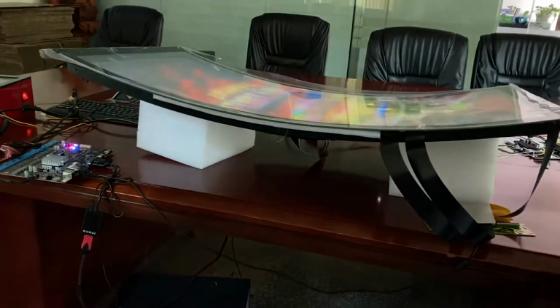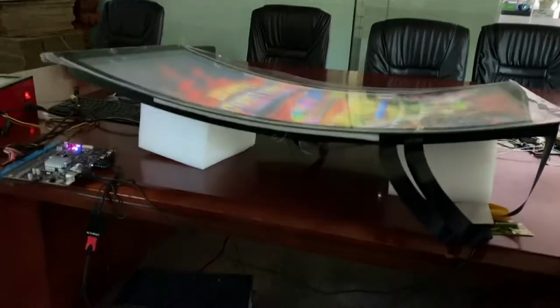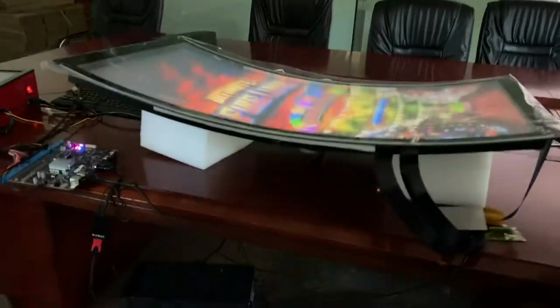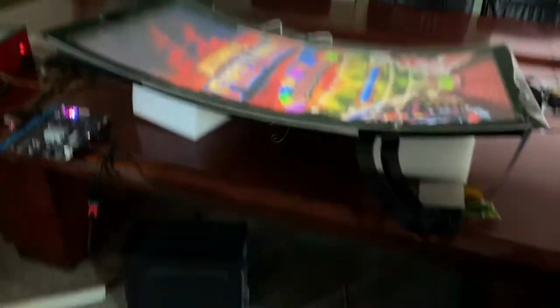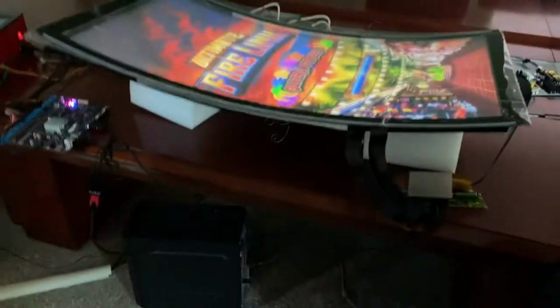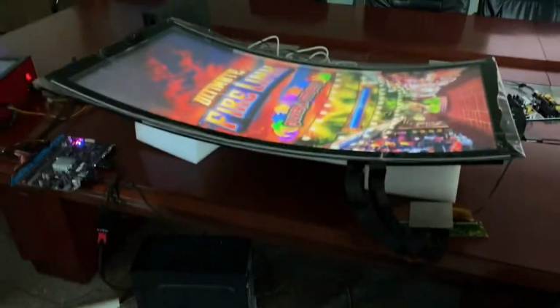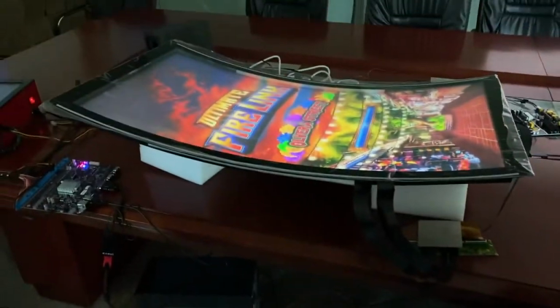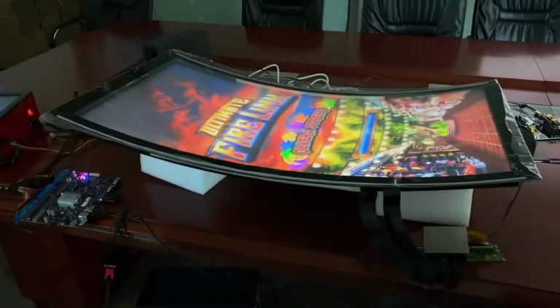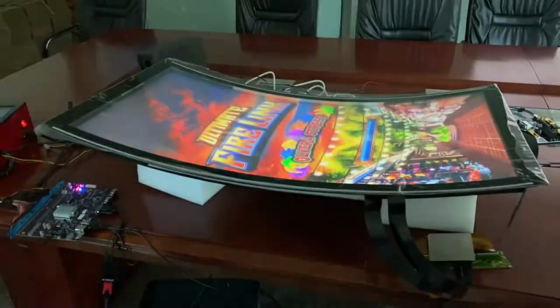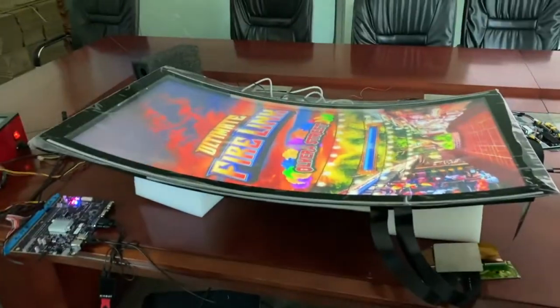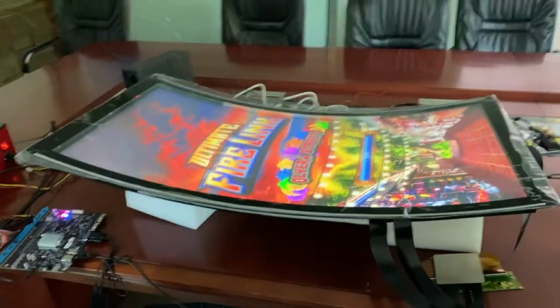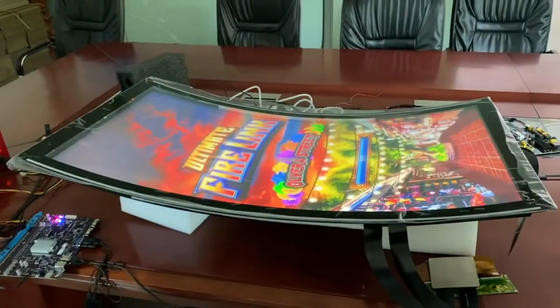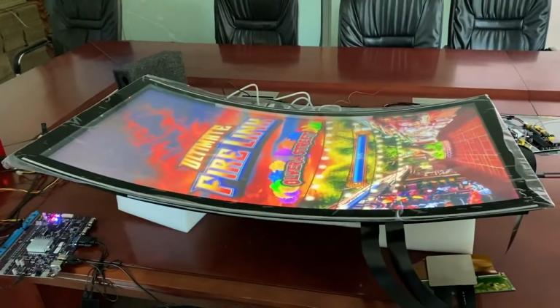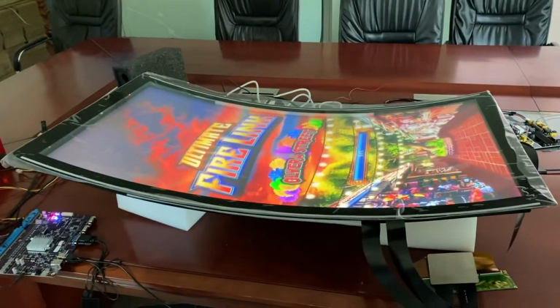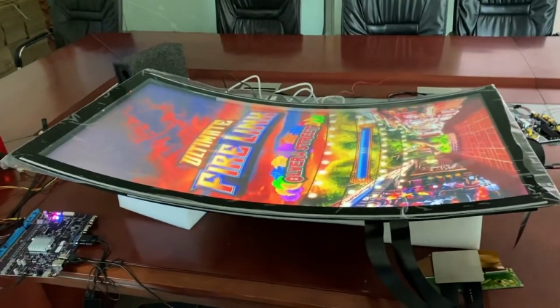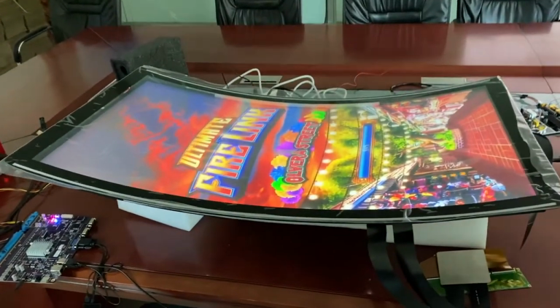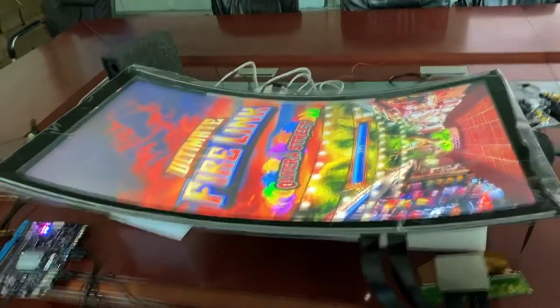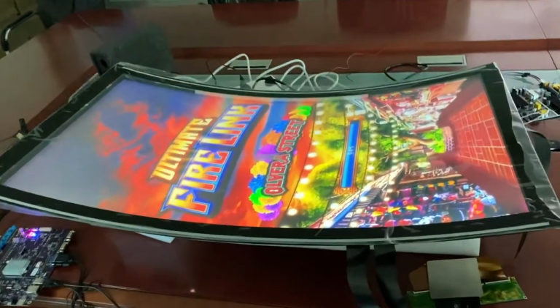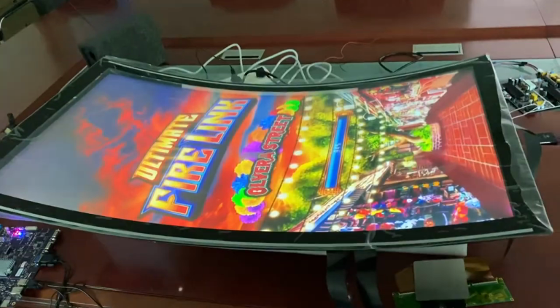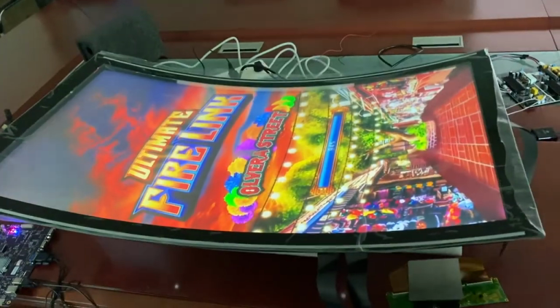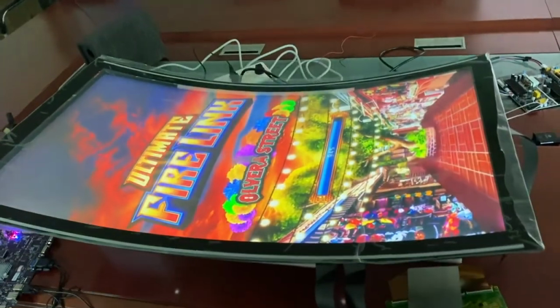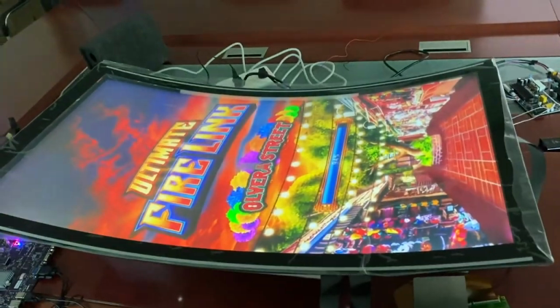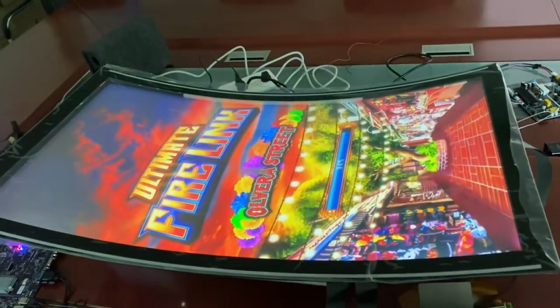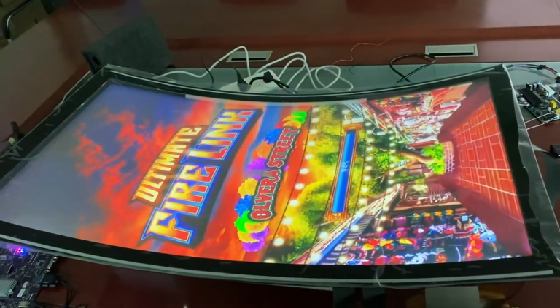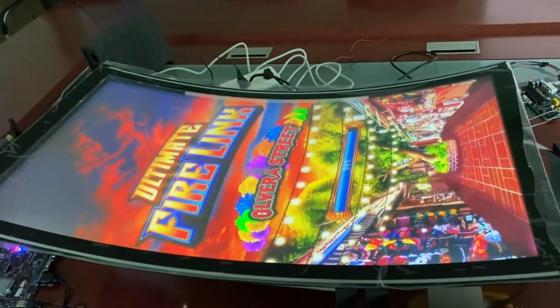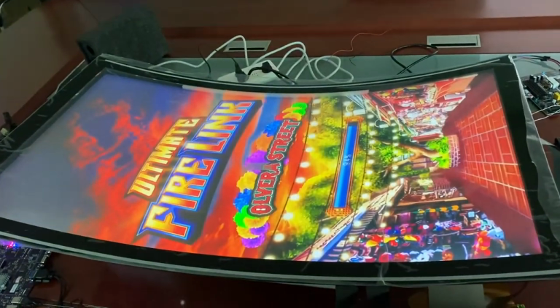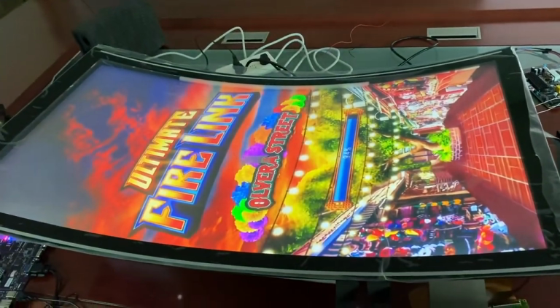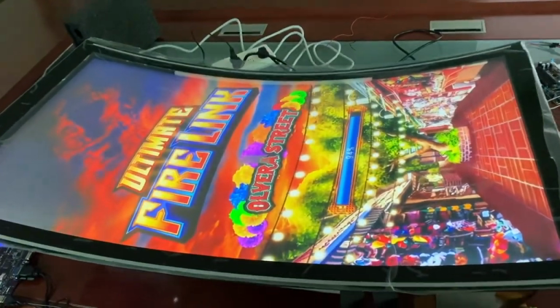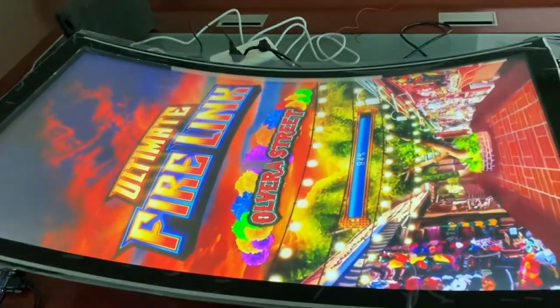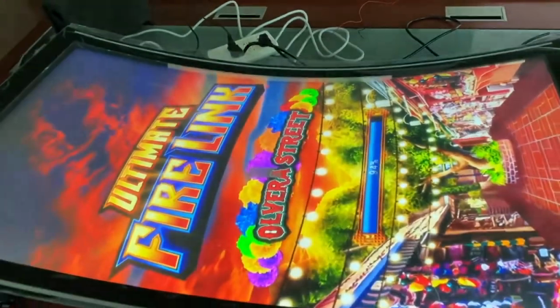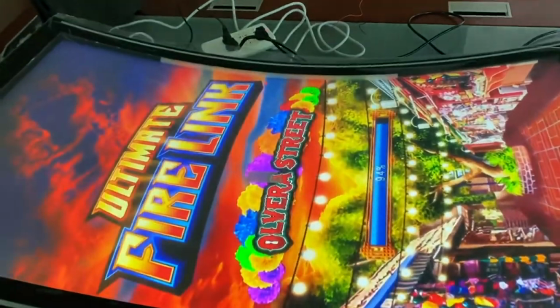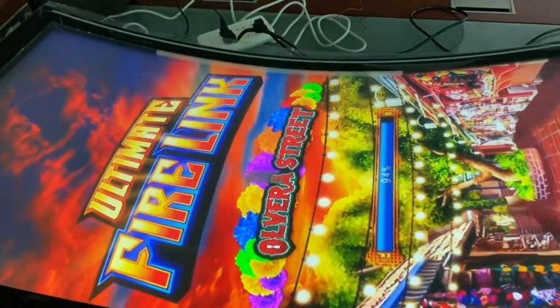This is a touch screen 43-inch fairing ink over the street.